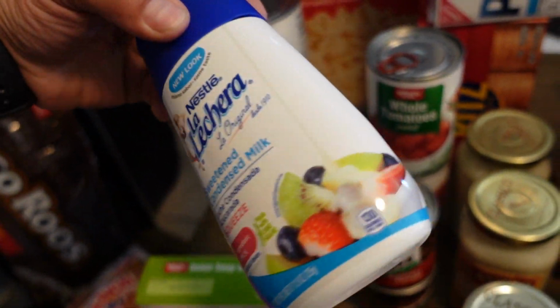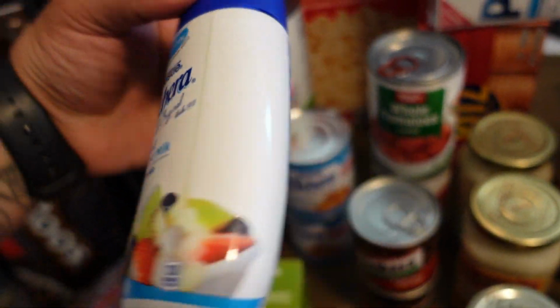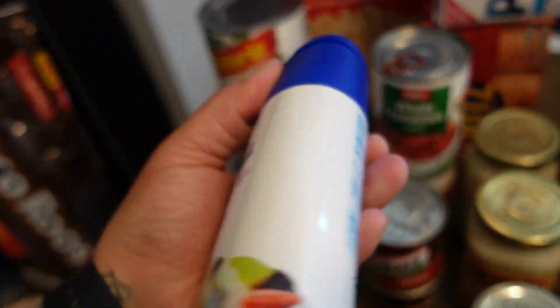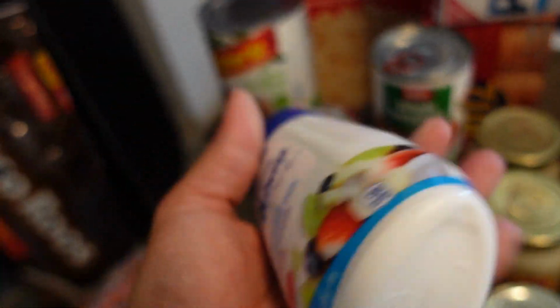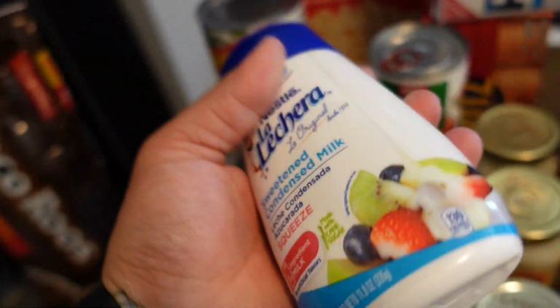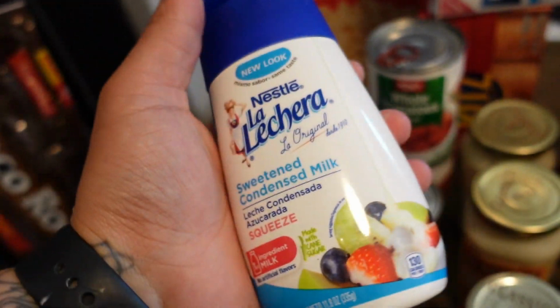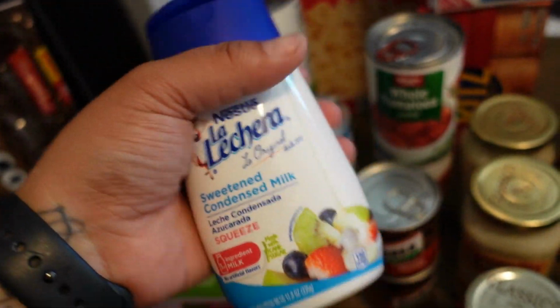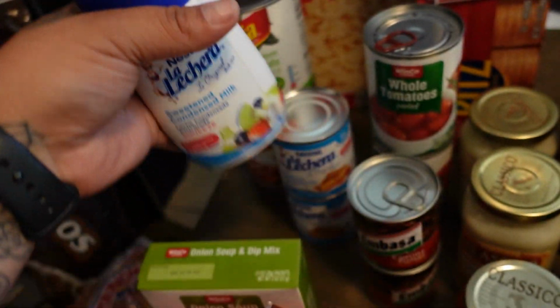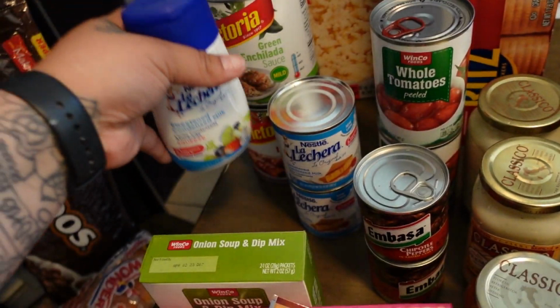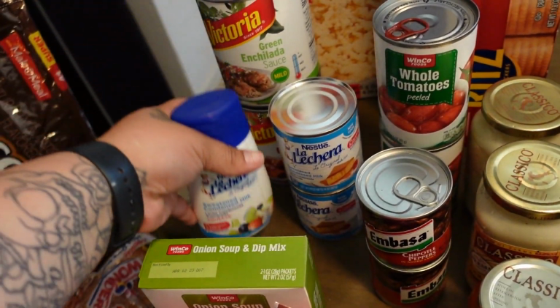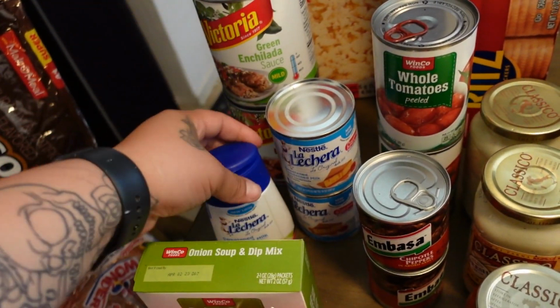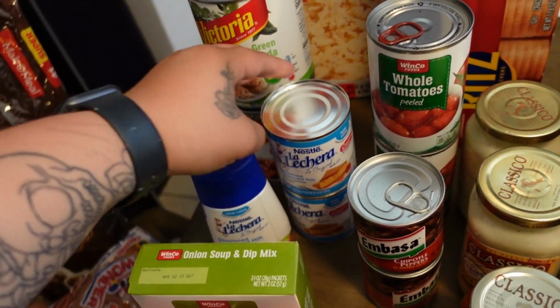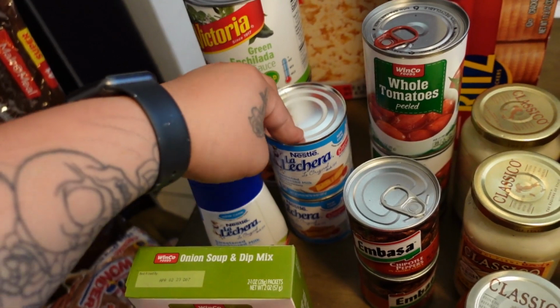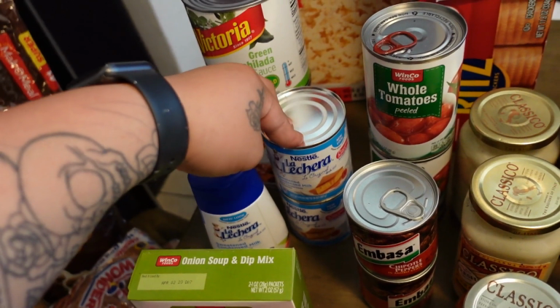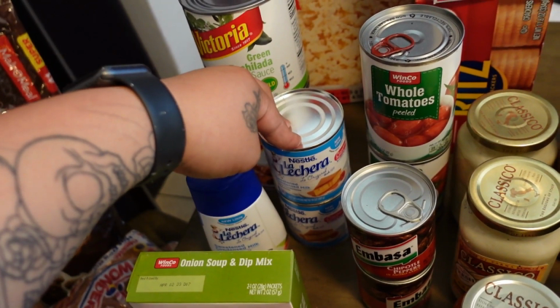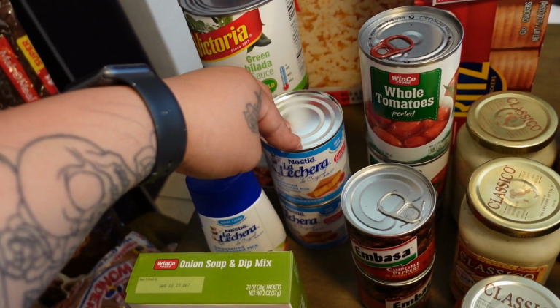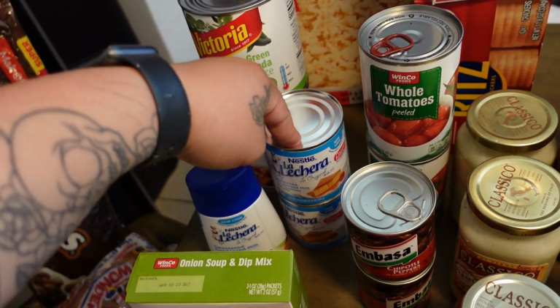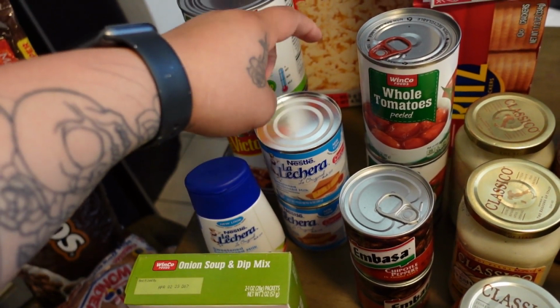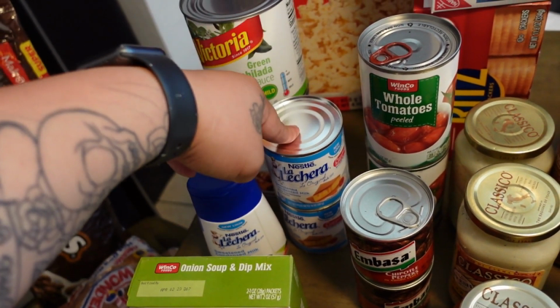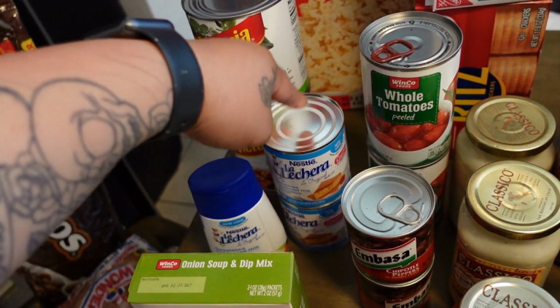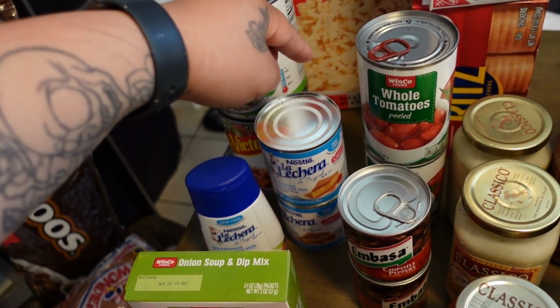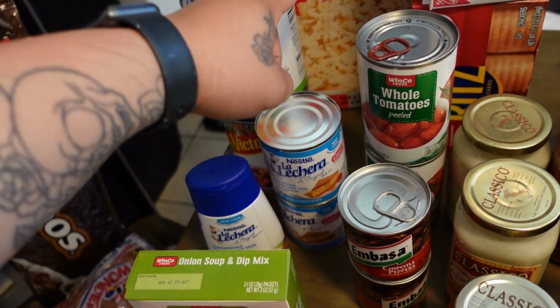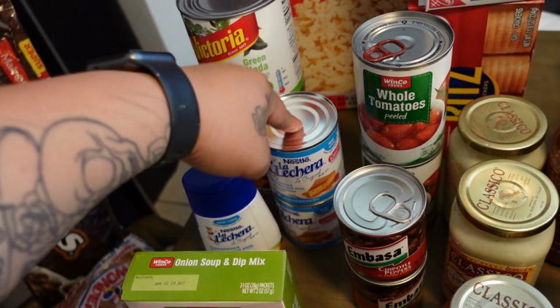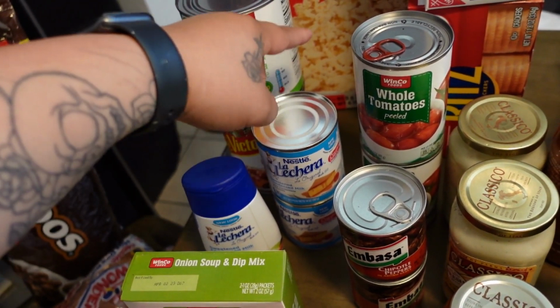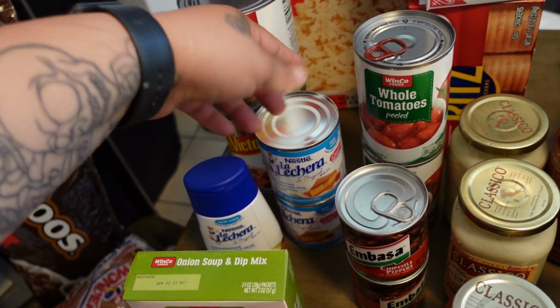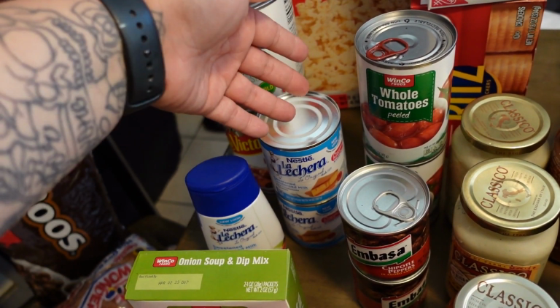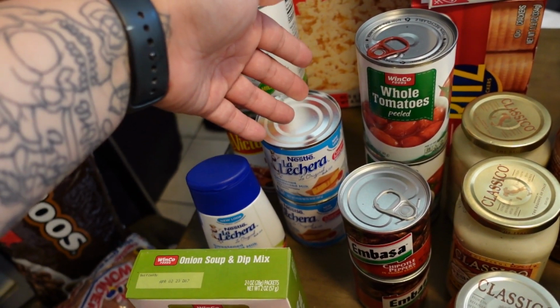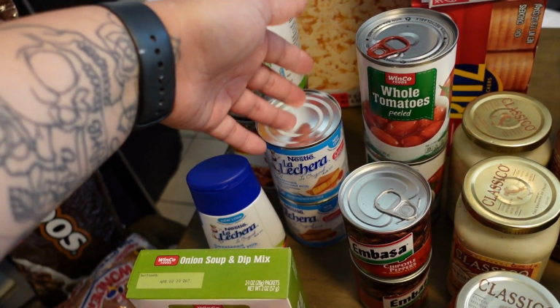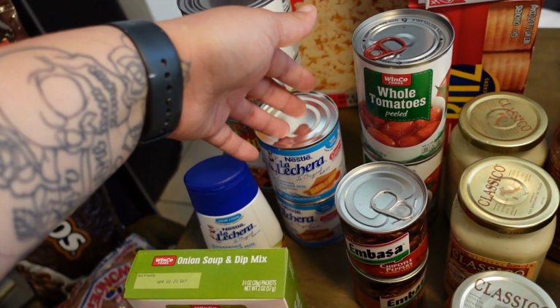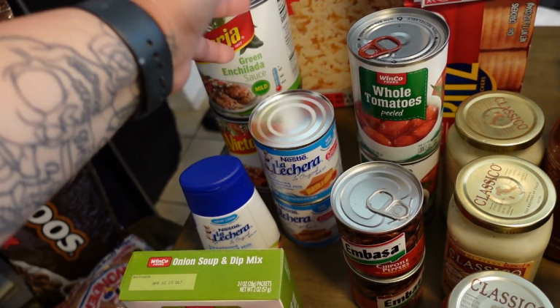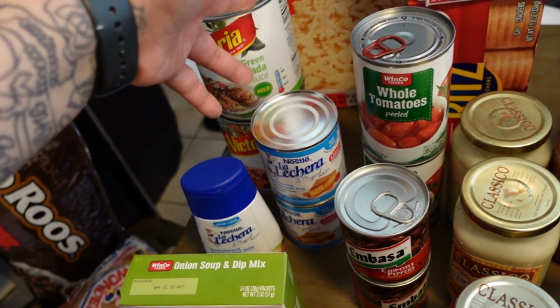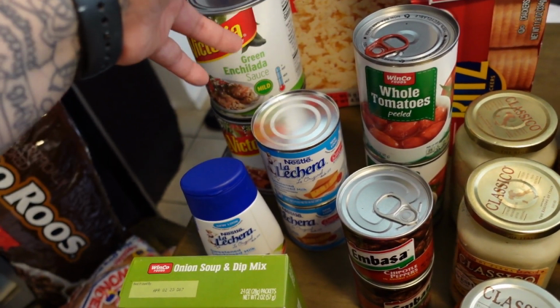The squeeze one I like for pancakes and things like that. The cans are more for agua fresca or if I'm baking anything.